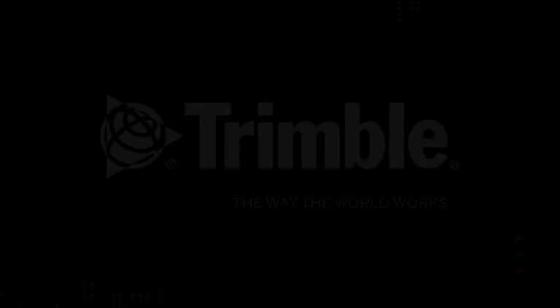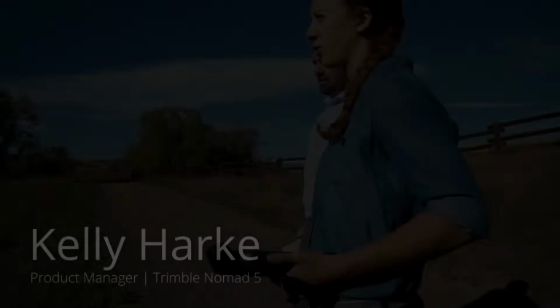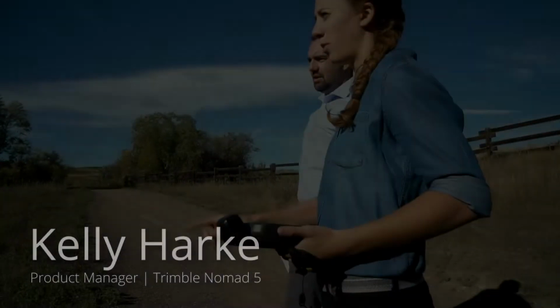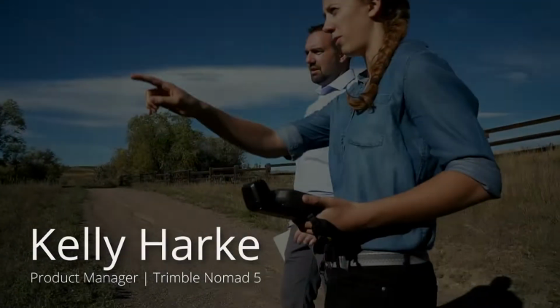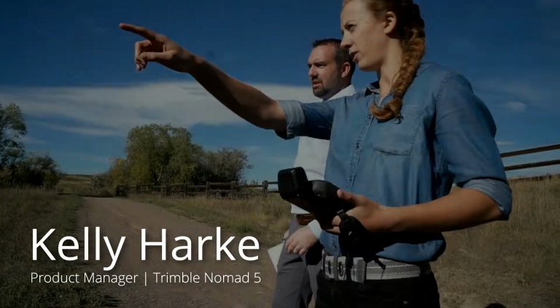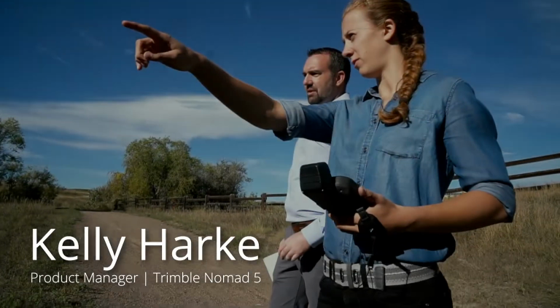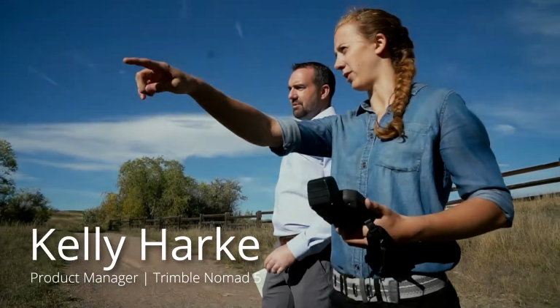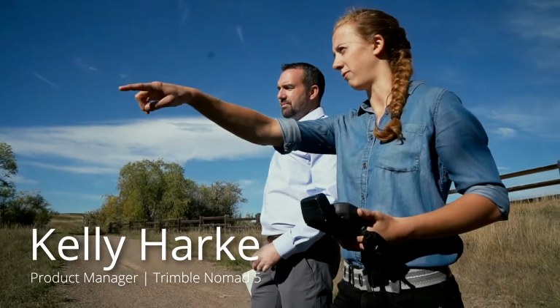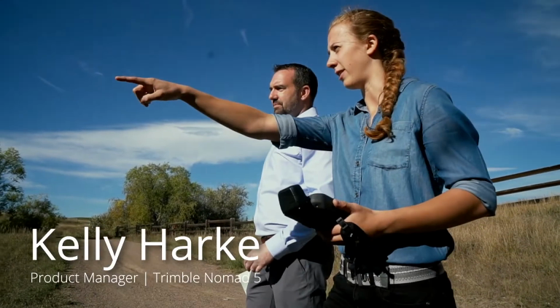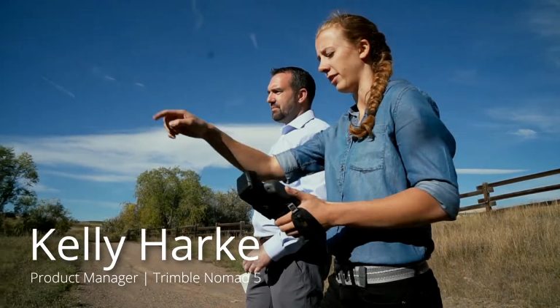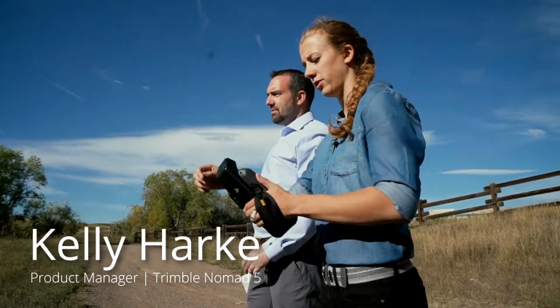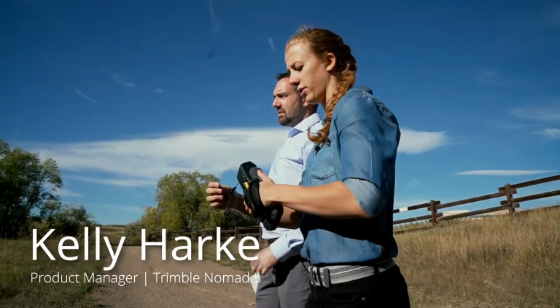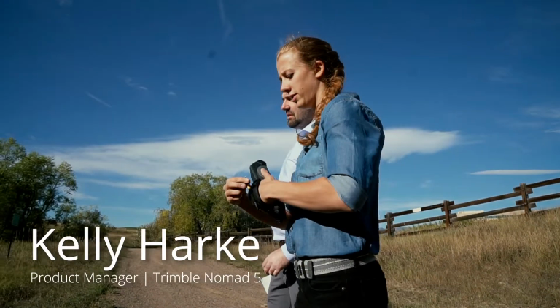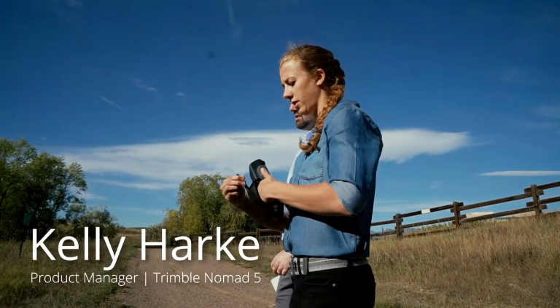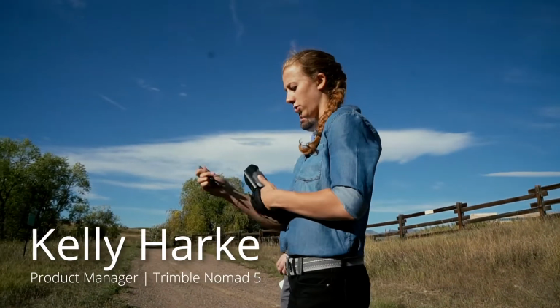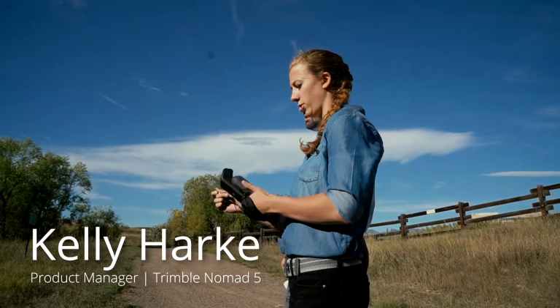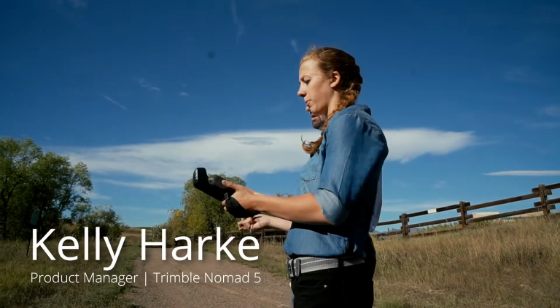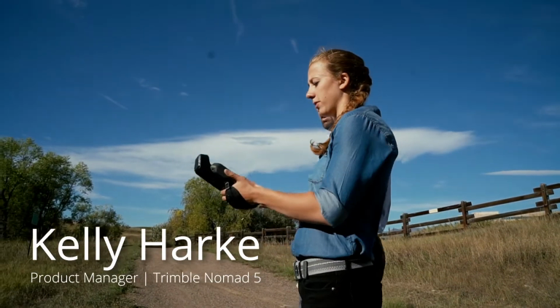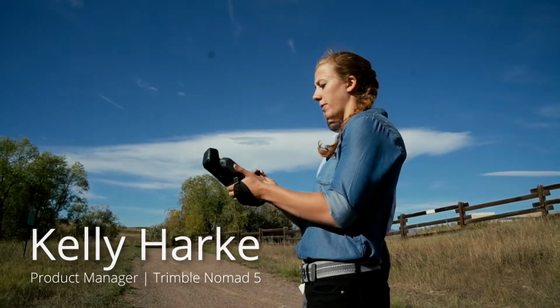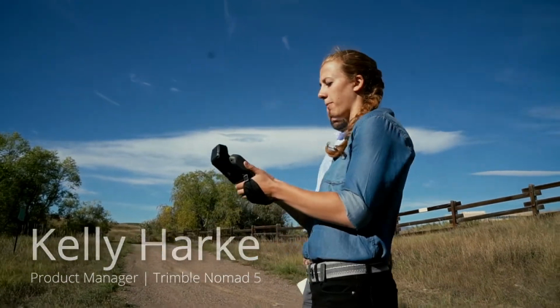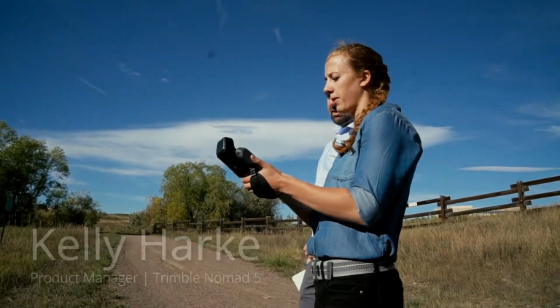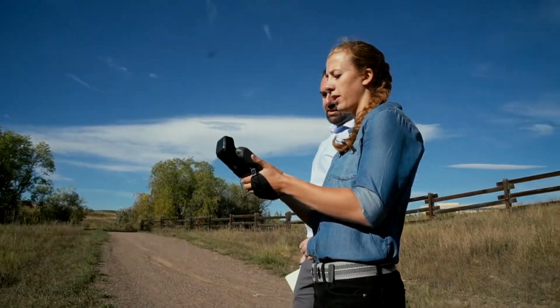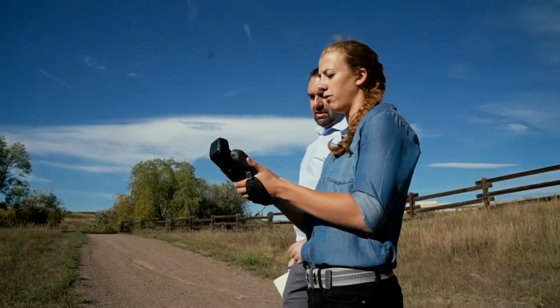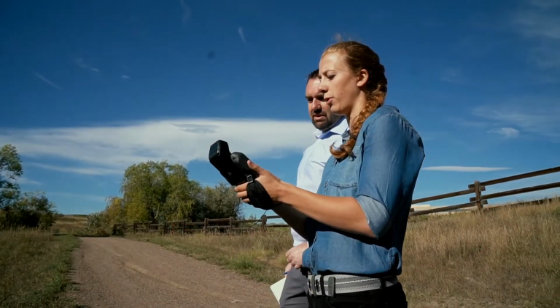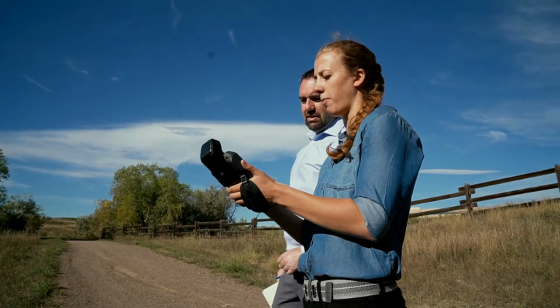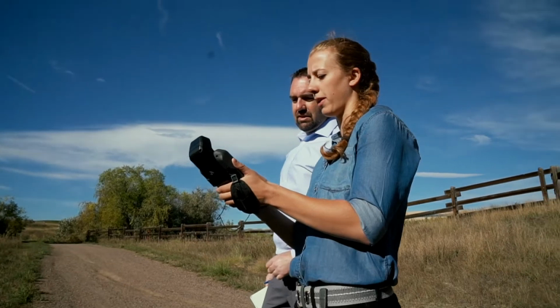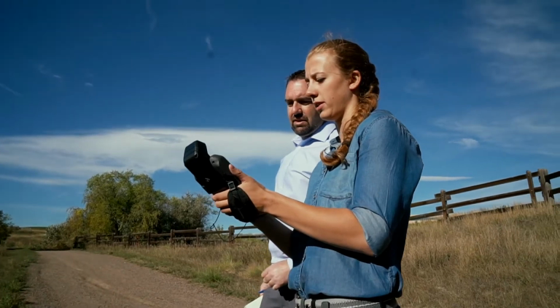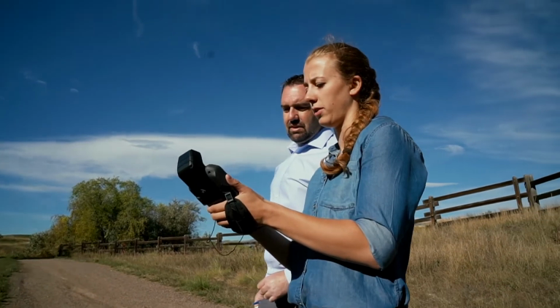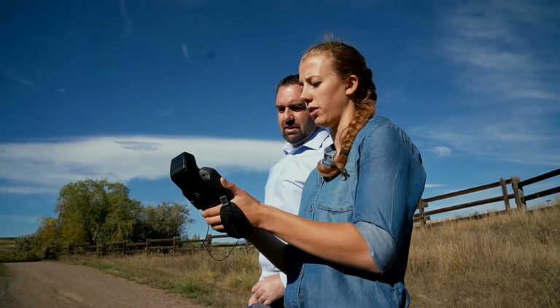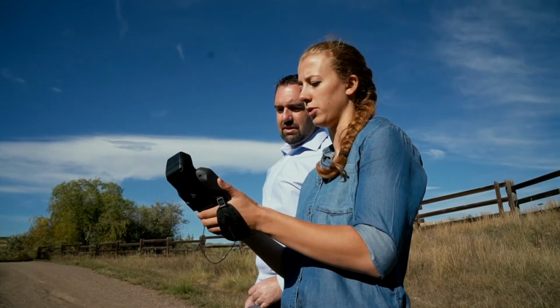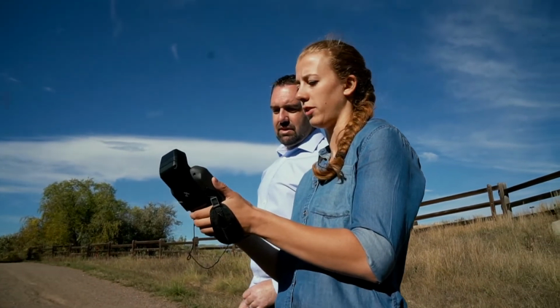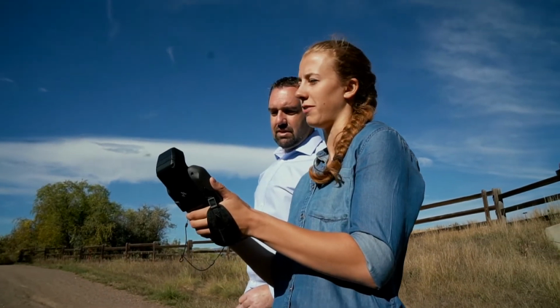I'm Kelly Harkey. I work for Trimble. I am a product manager and right now we're introducing the Nomad 5 handheld computer.